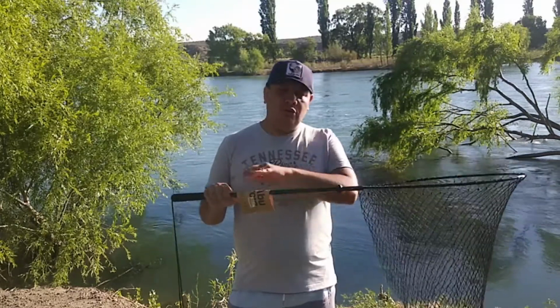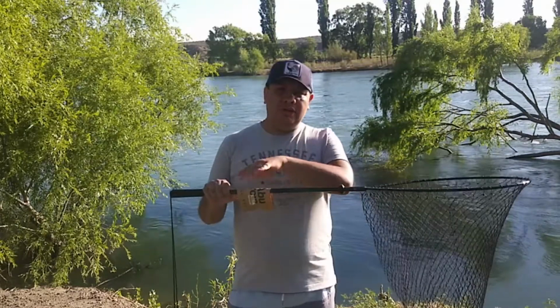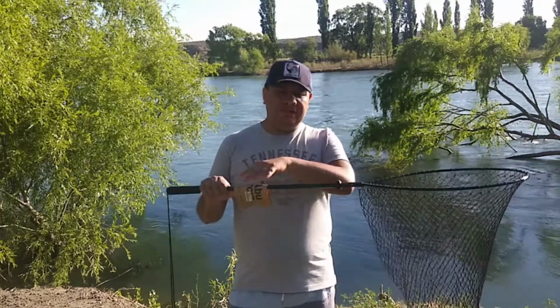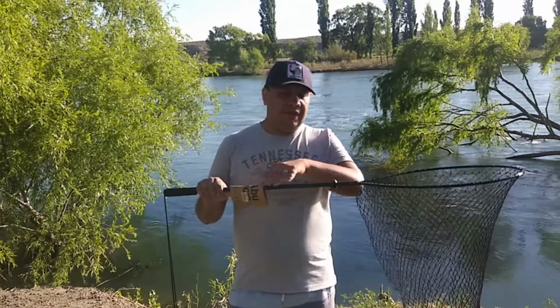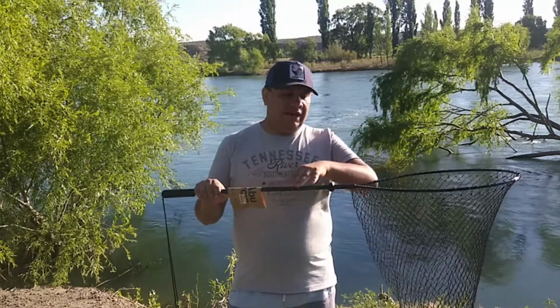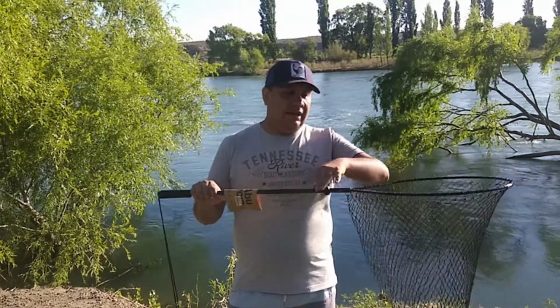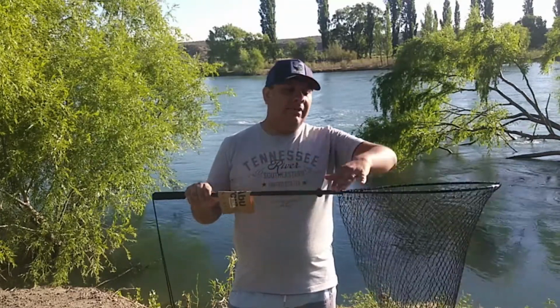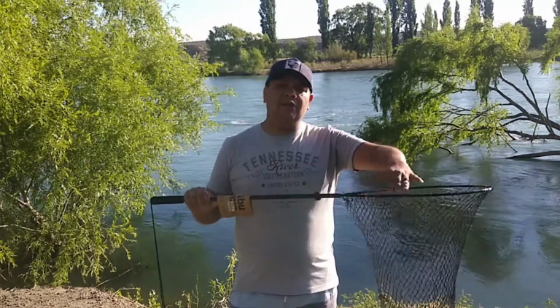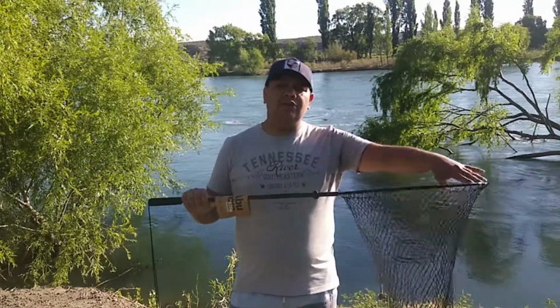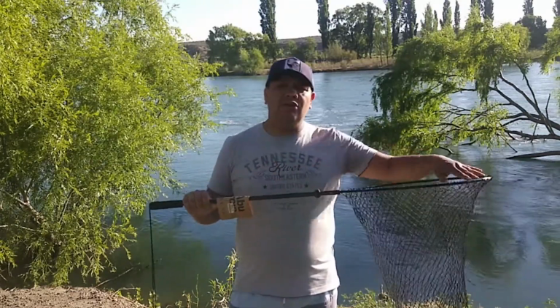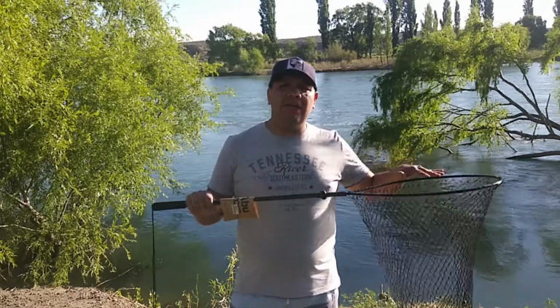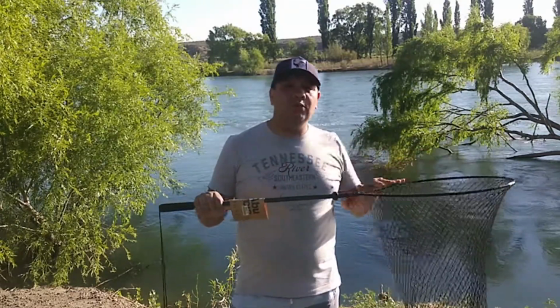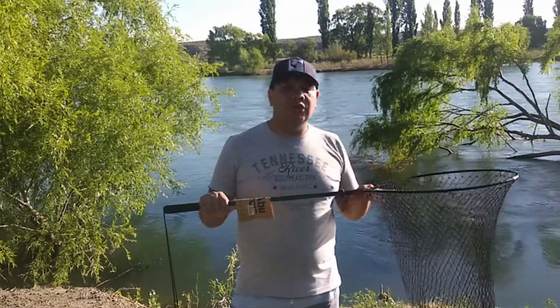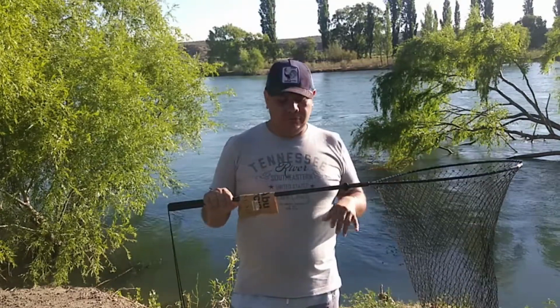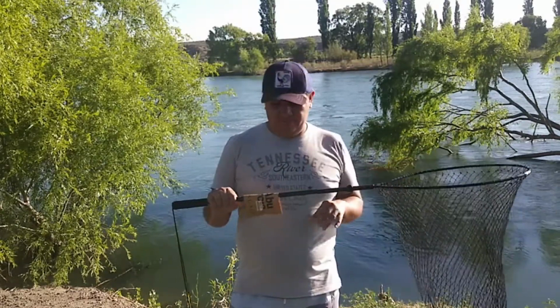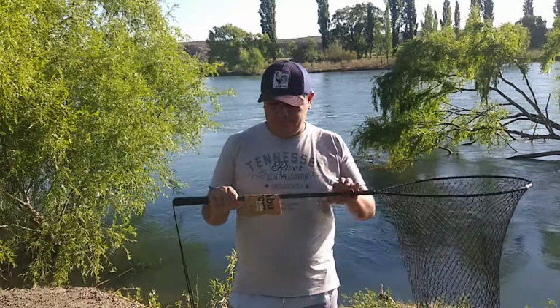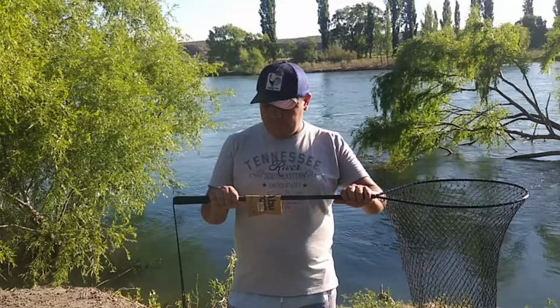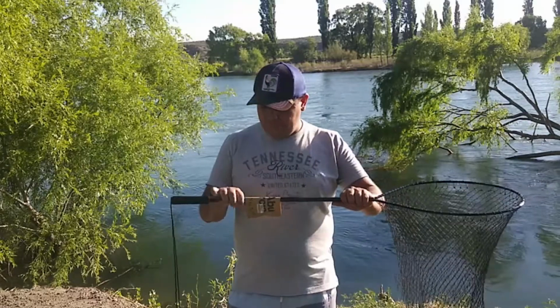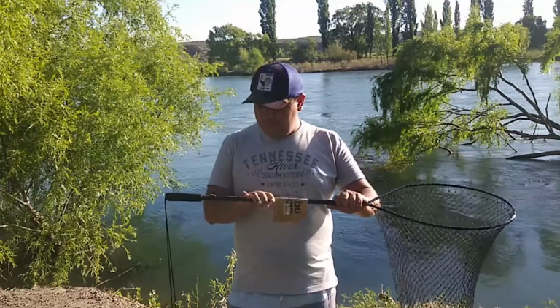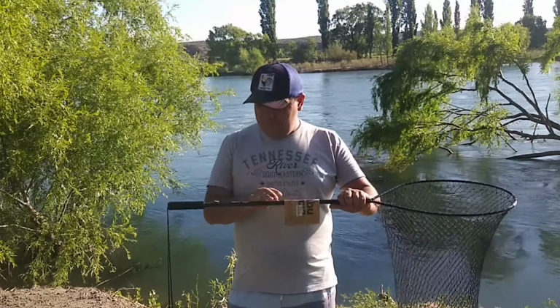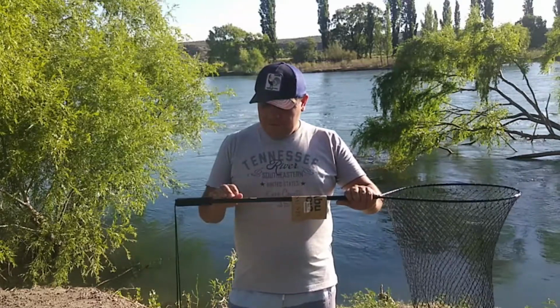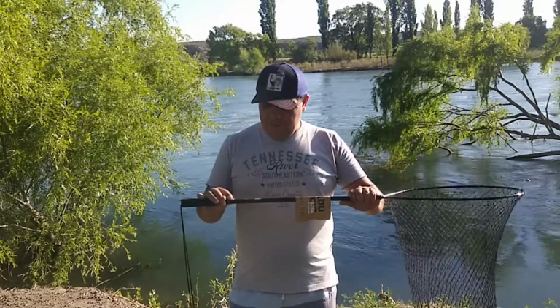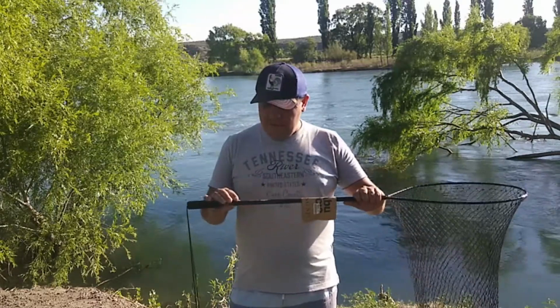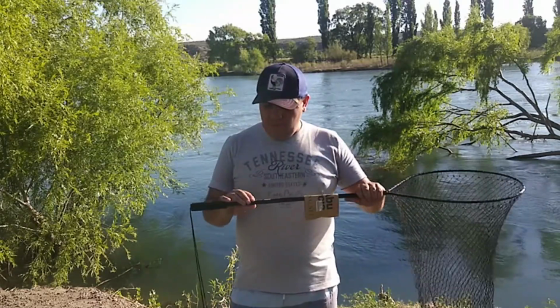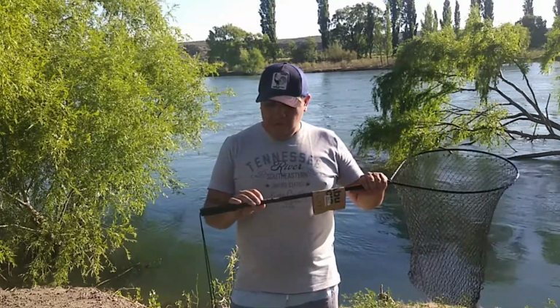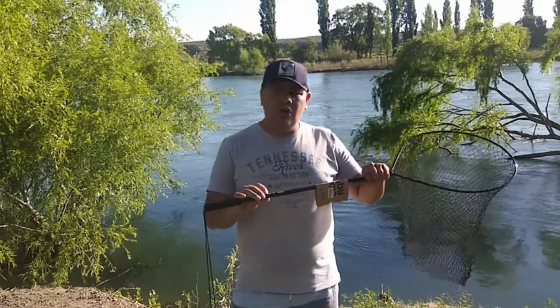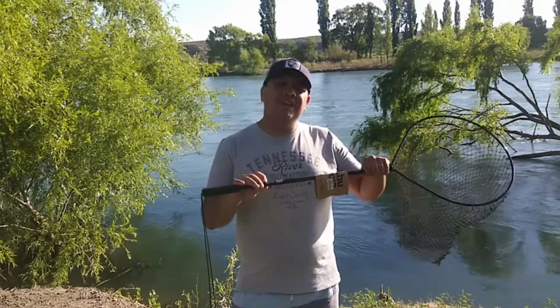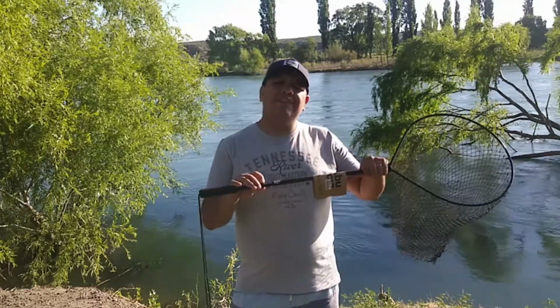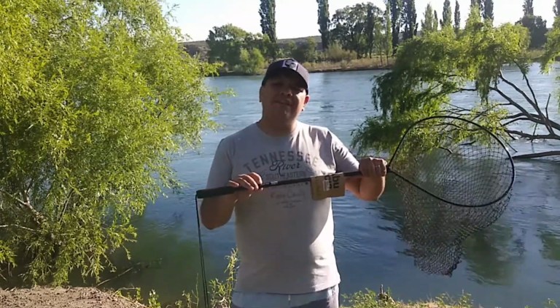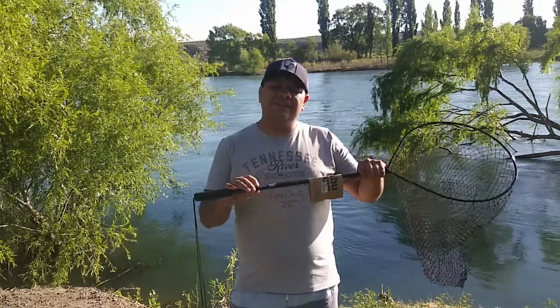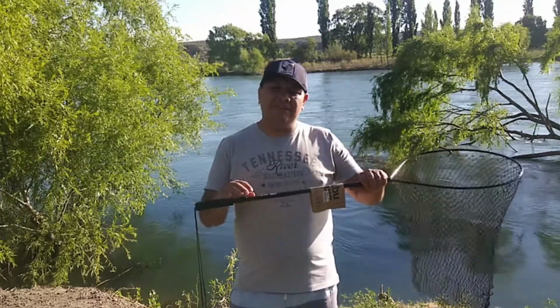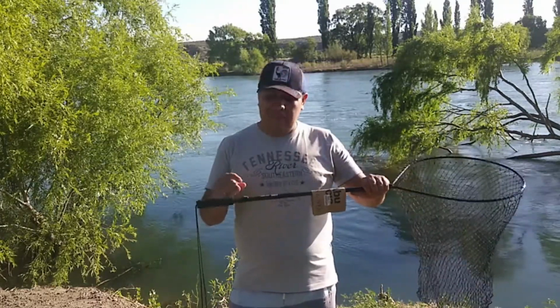Todo lo que sería el marco es todo de aluminio. Es el modelo NET 600.